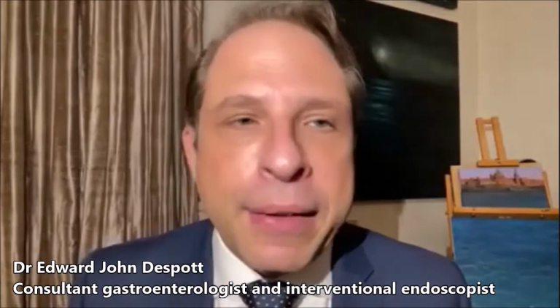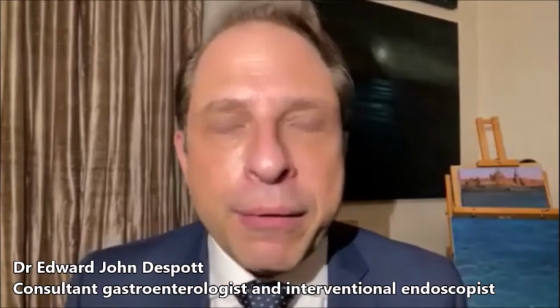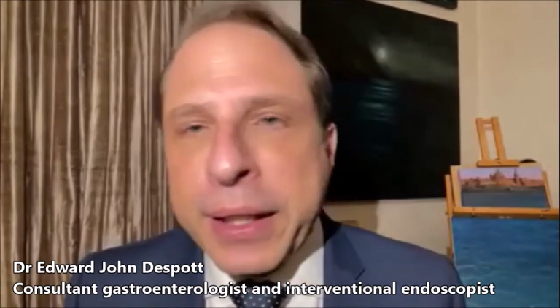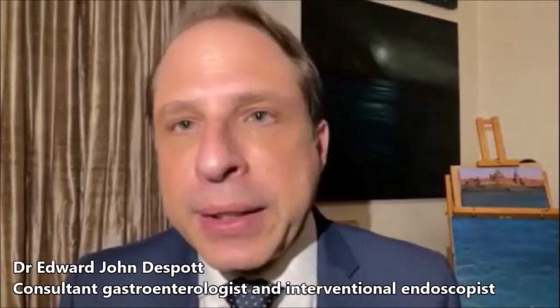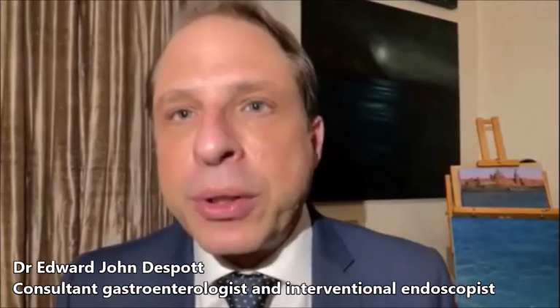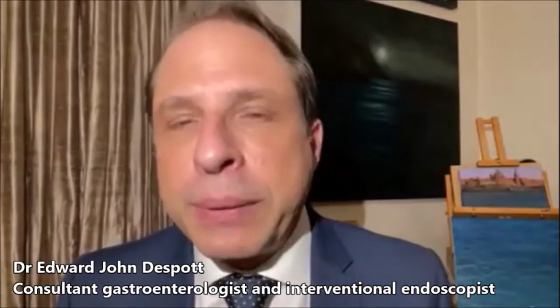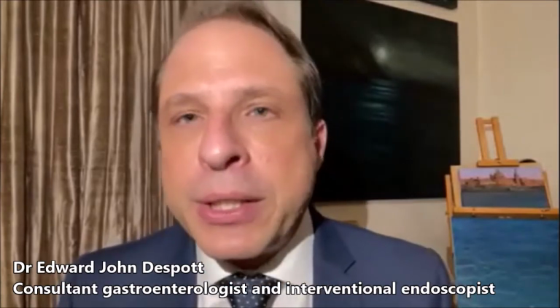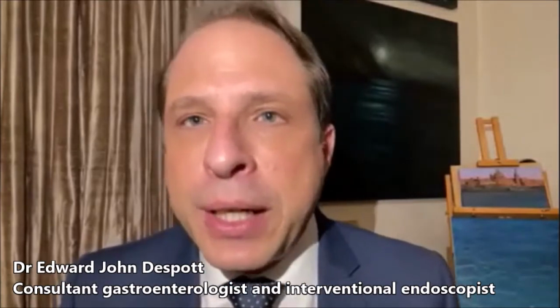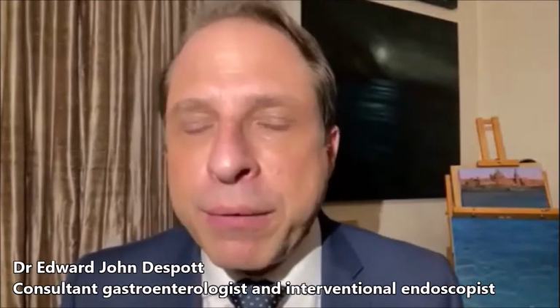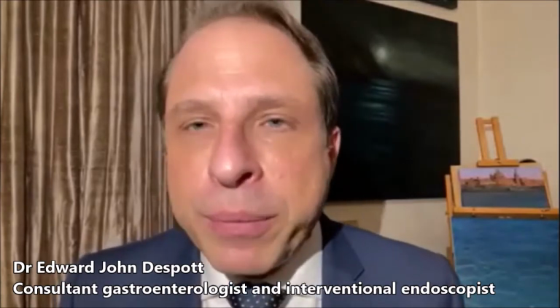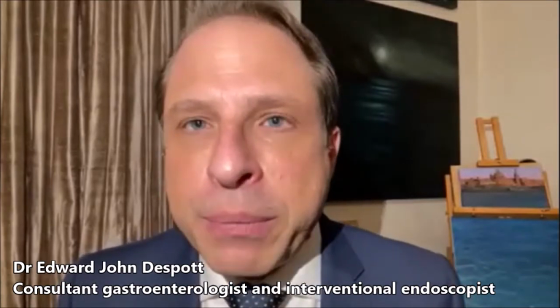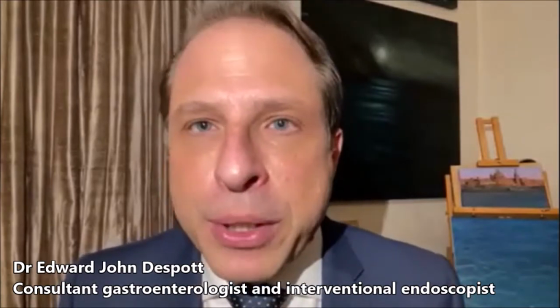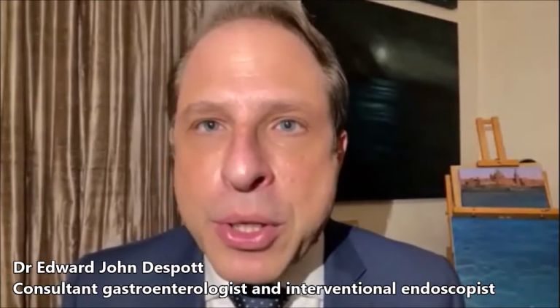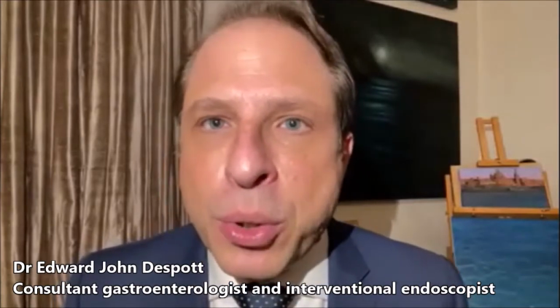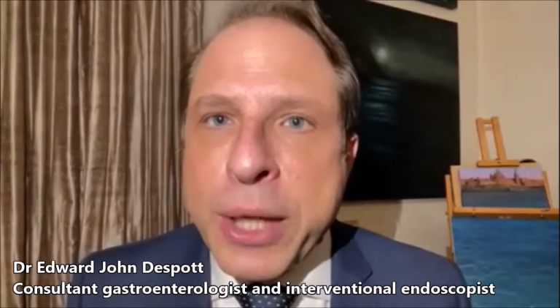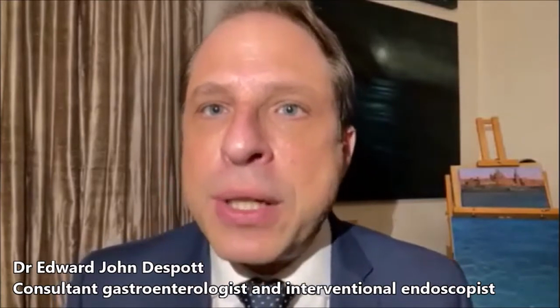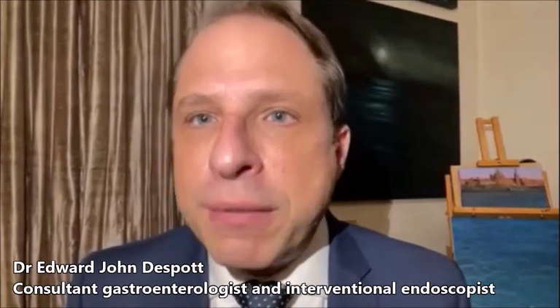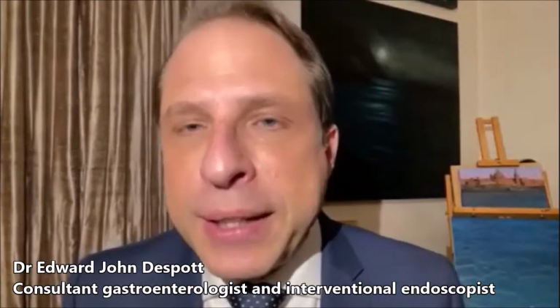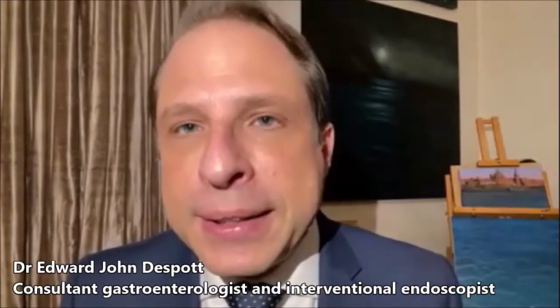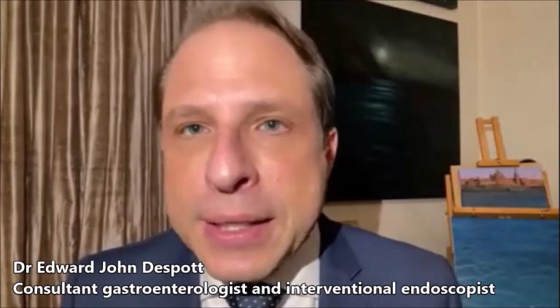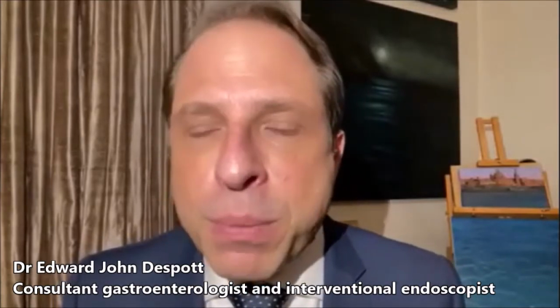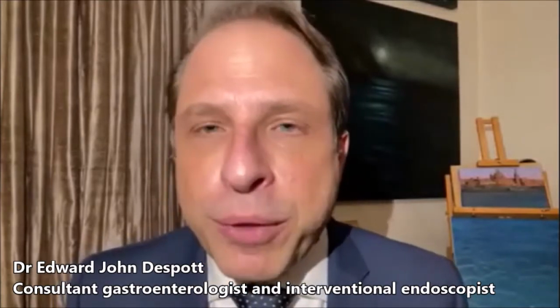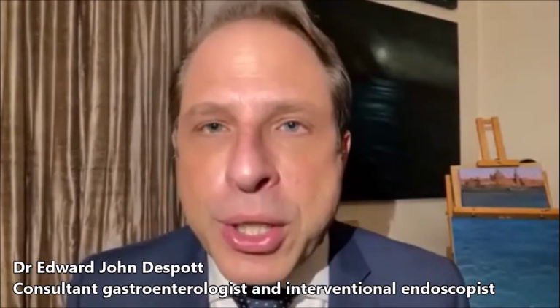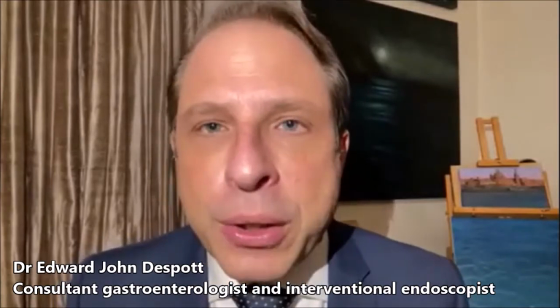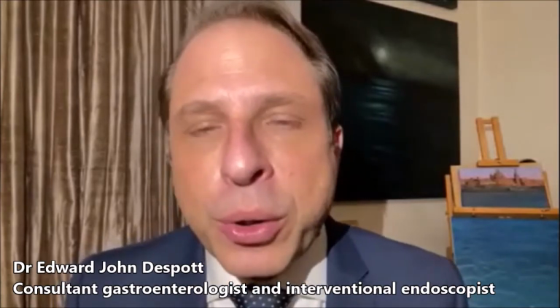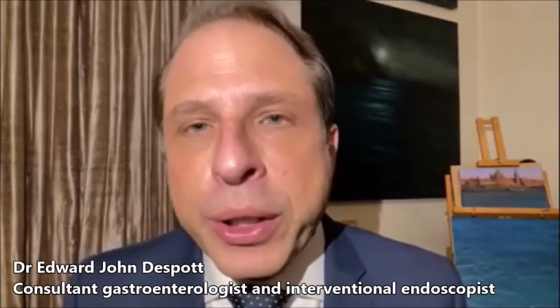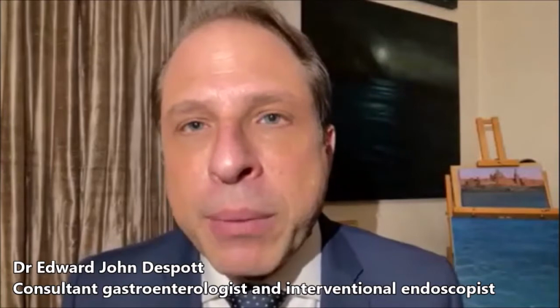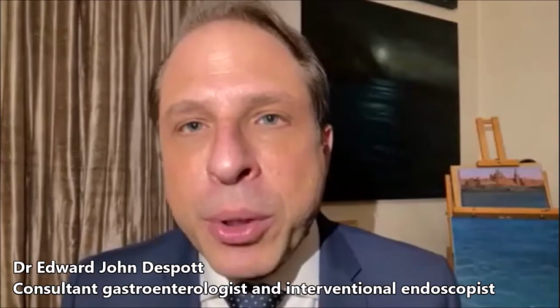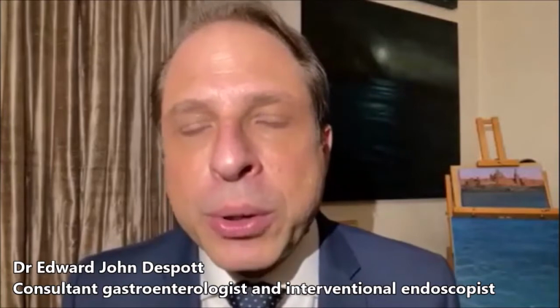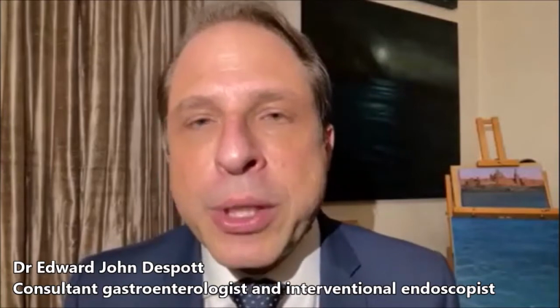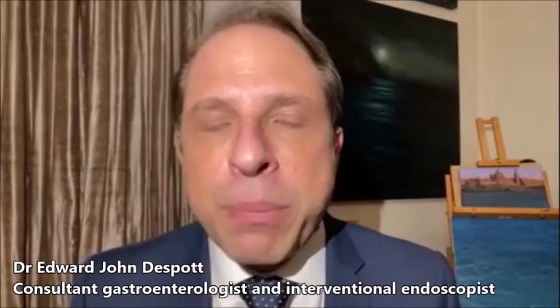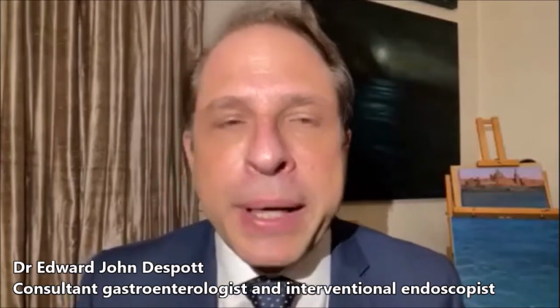I got my training from the person who actually invented this: Professor Hironori Yamamoto in Japan.